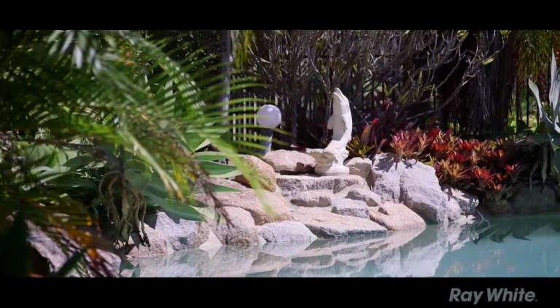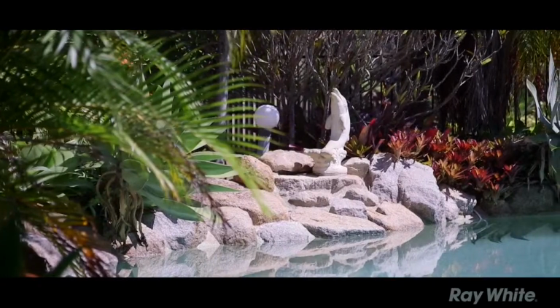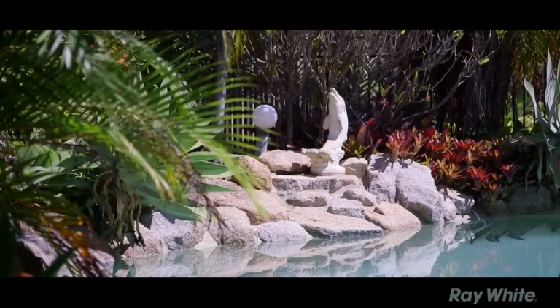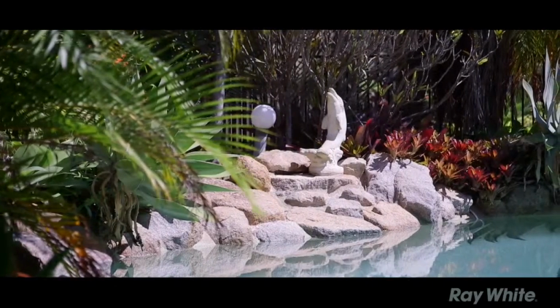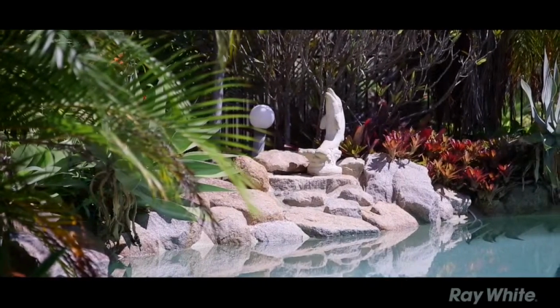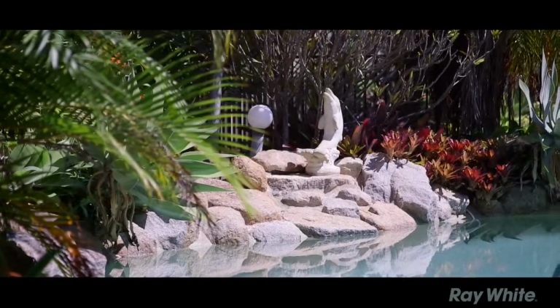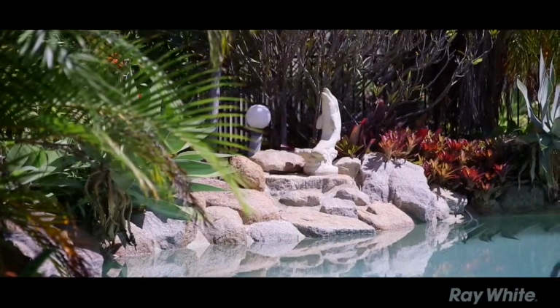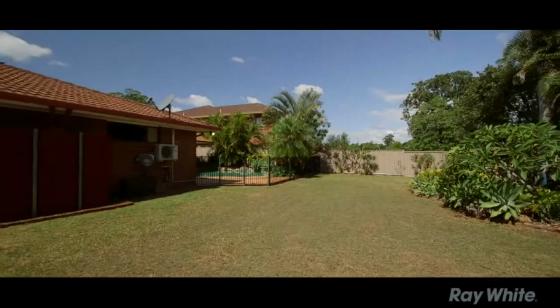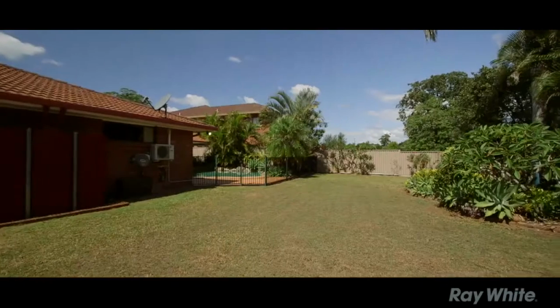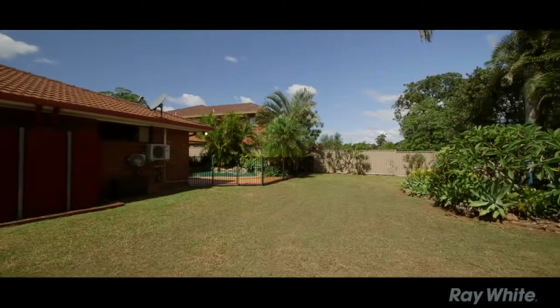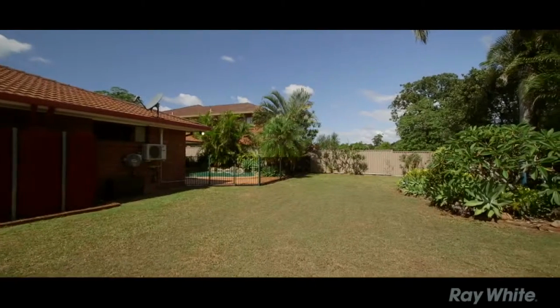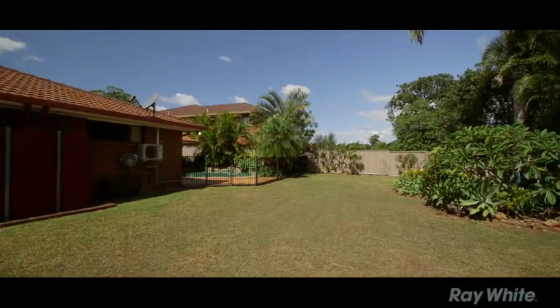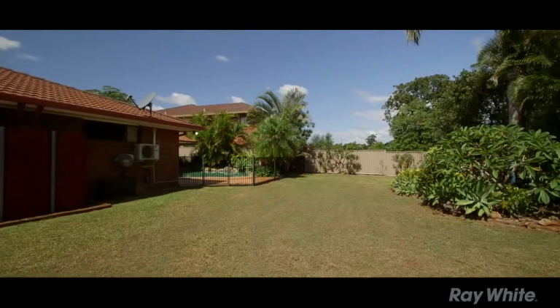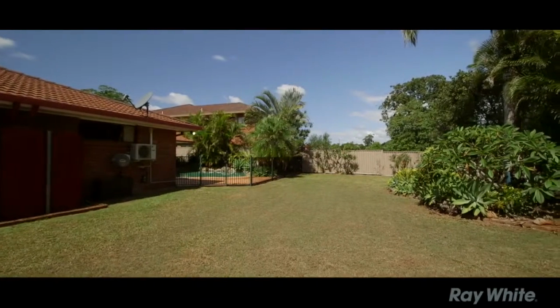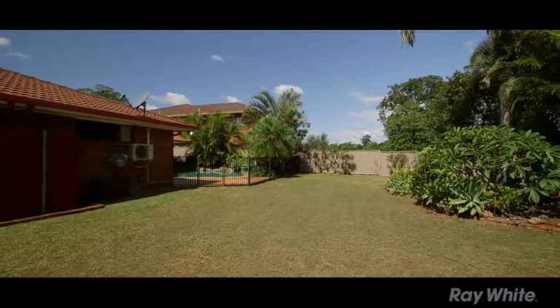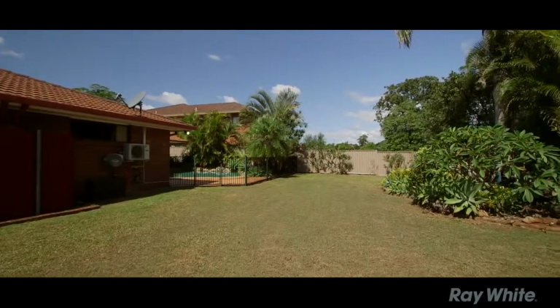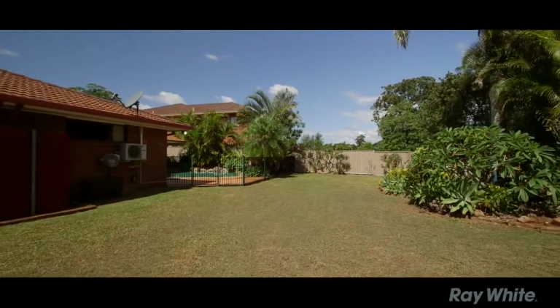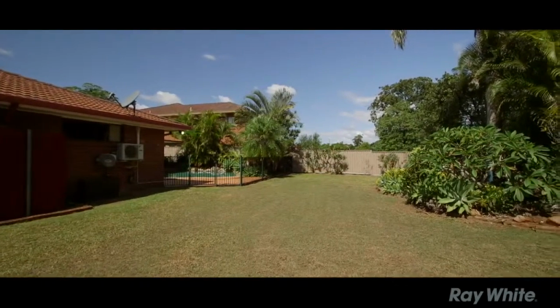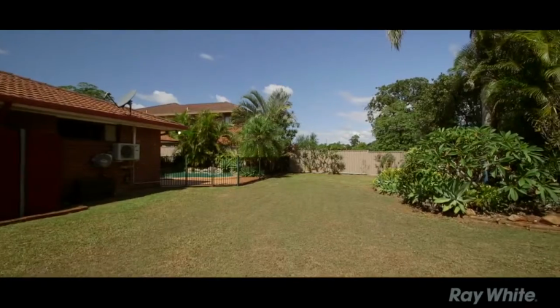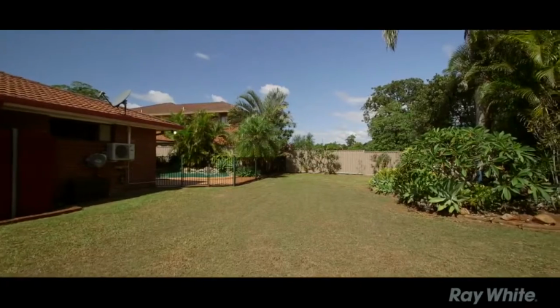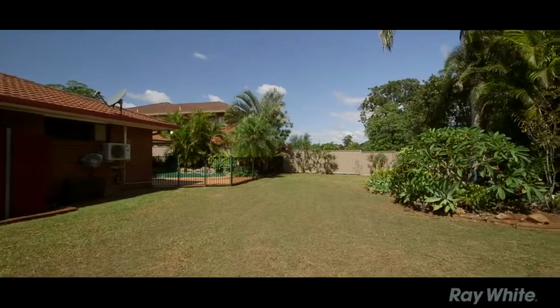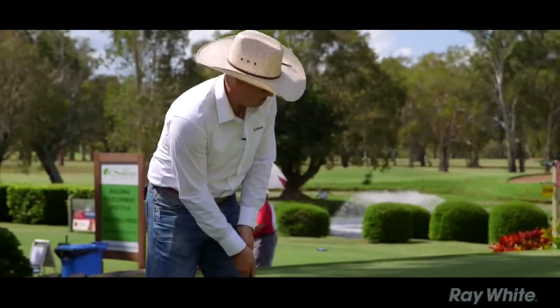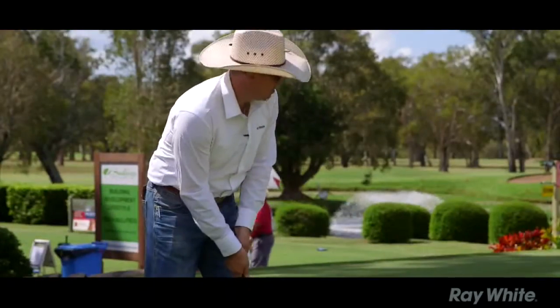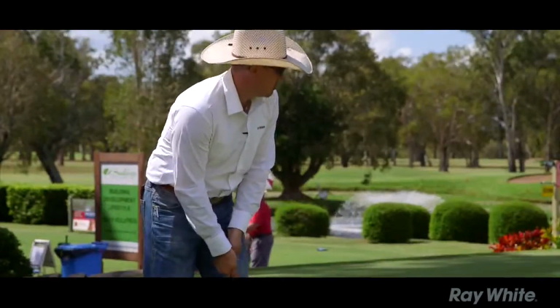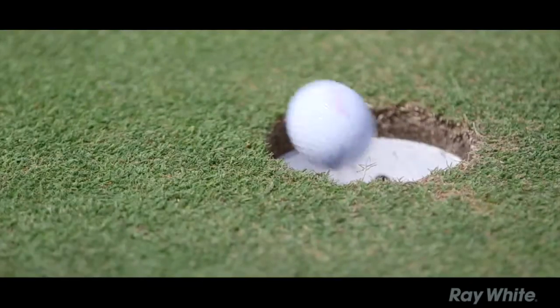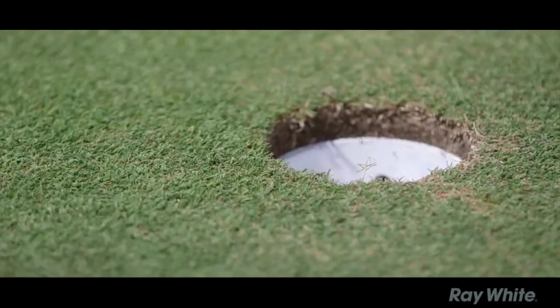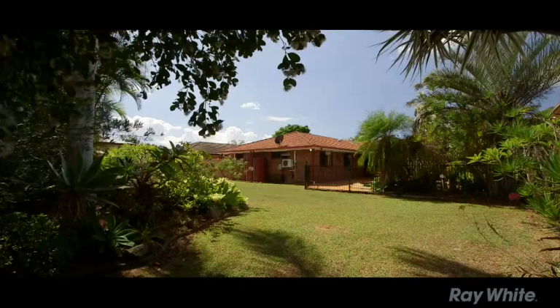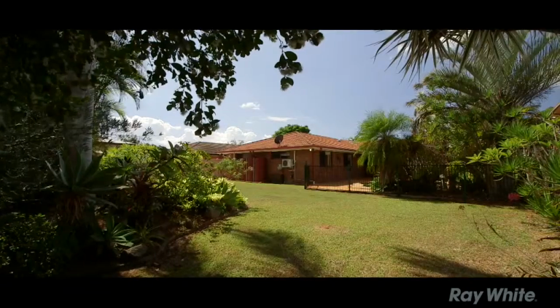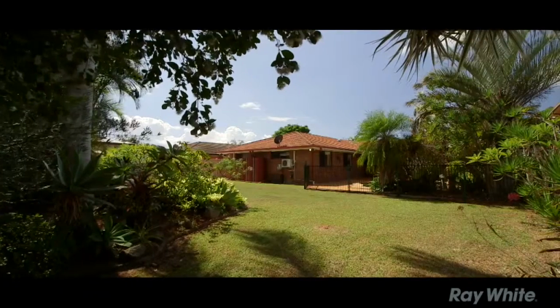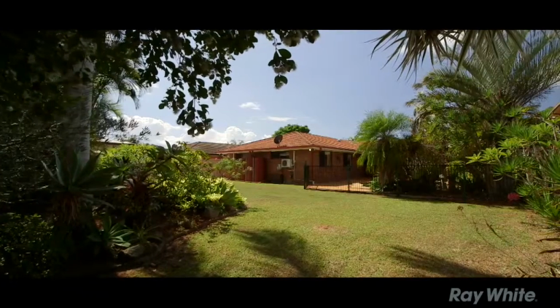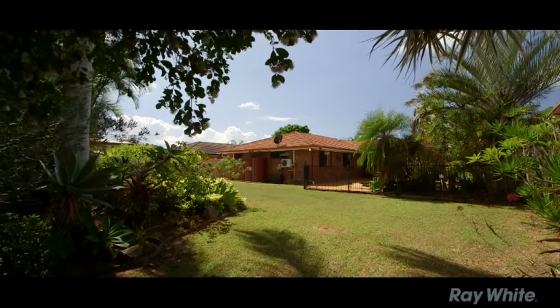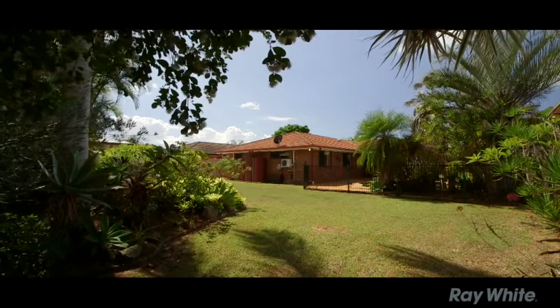Does it have a big block? Let's see. Yes it does.